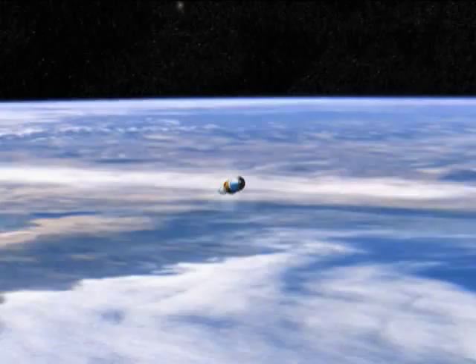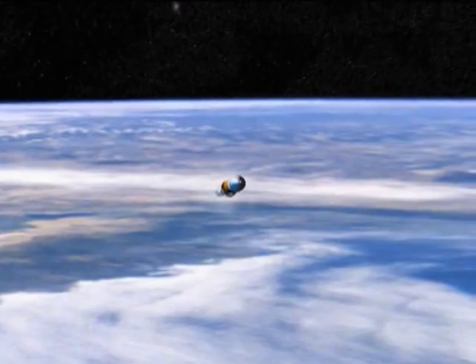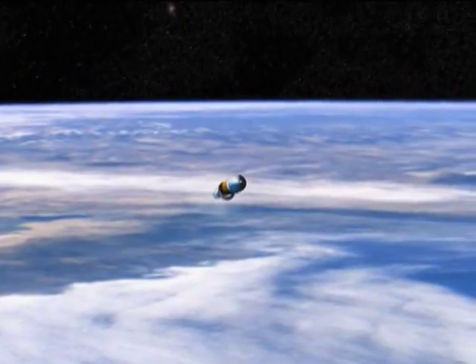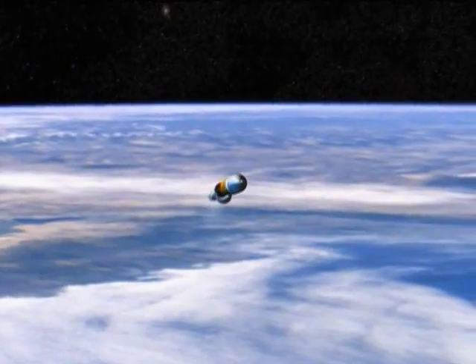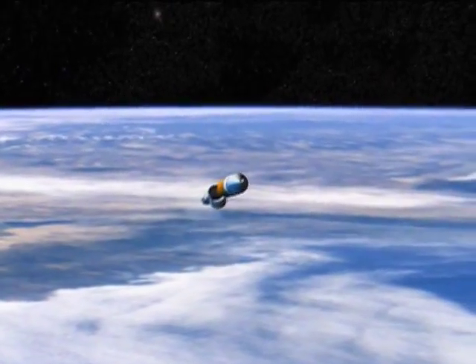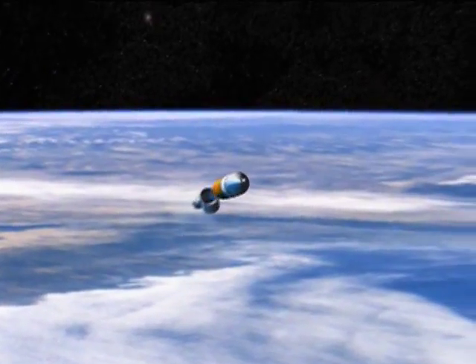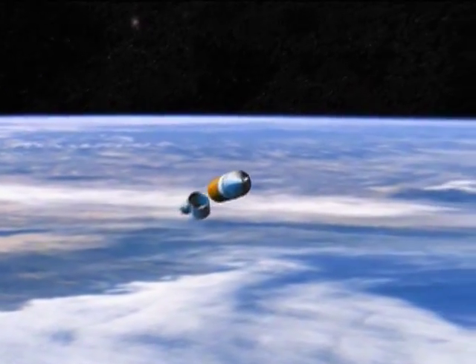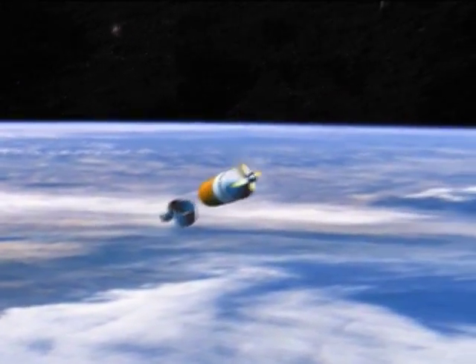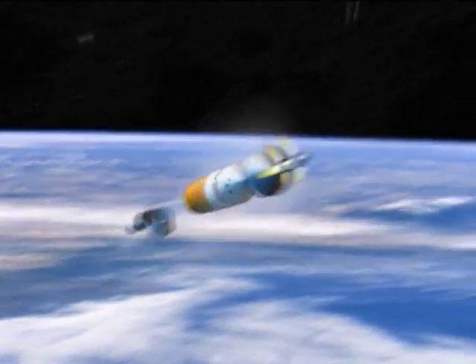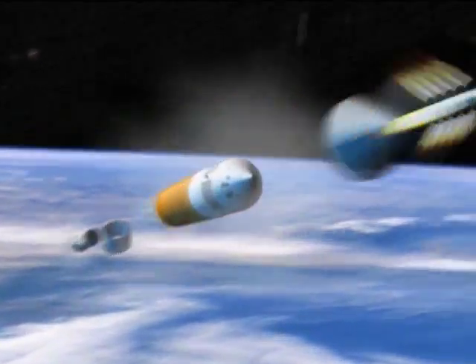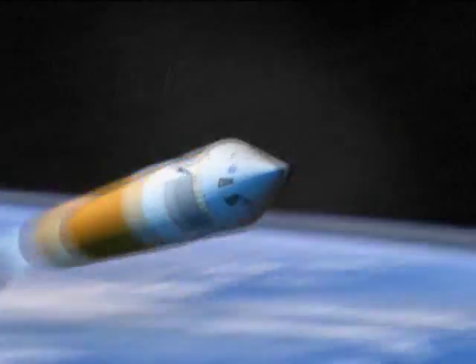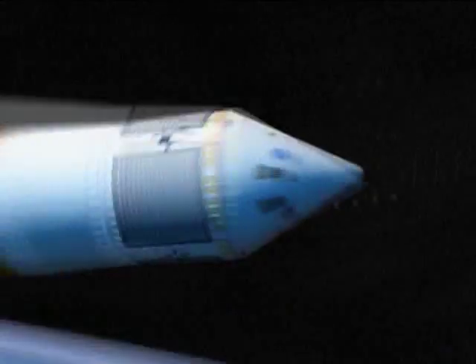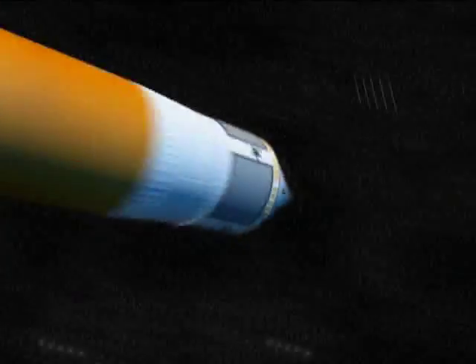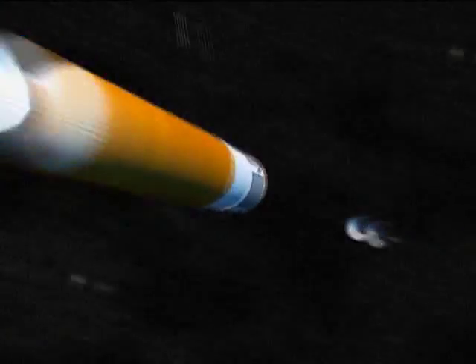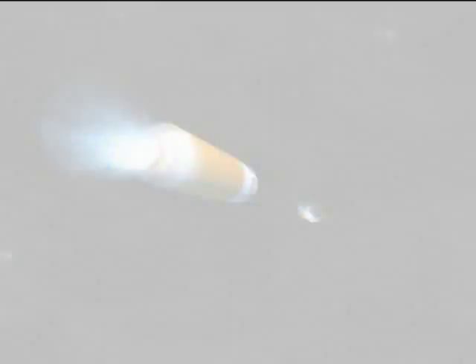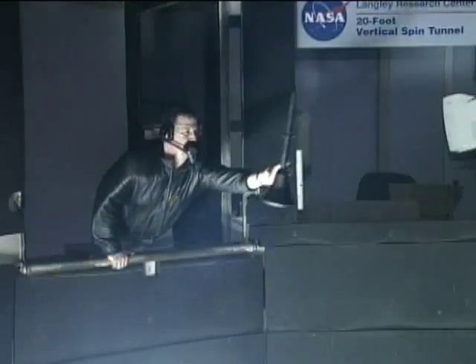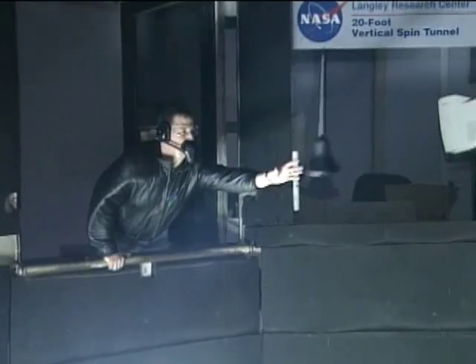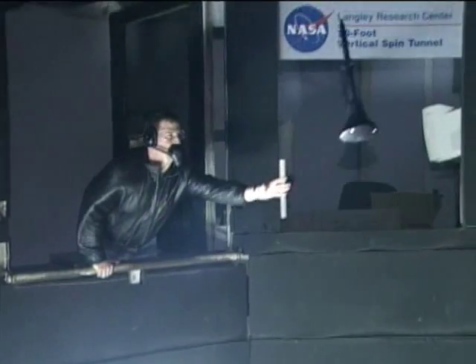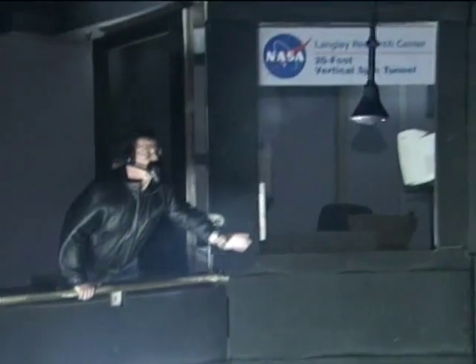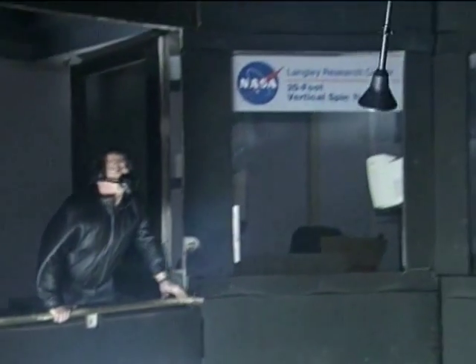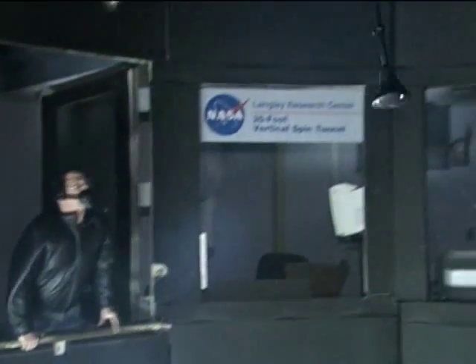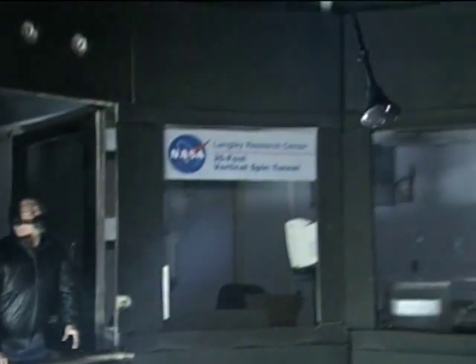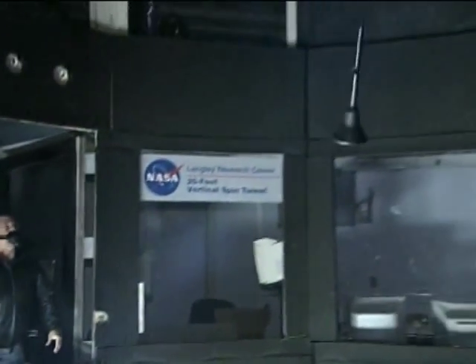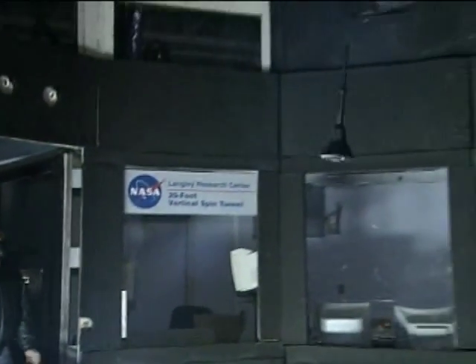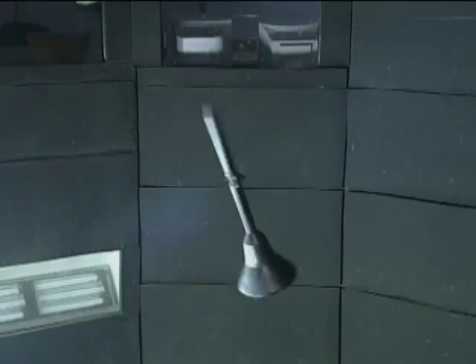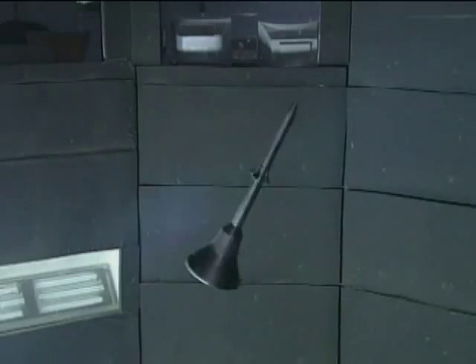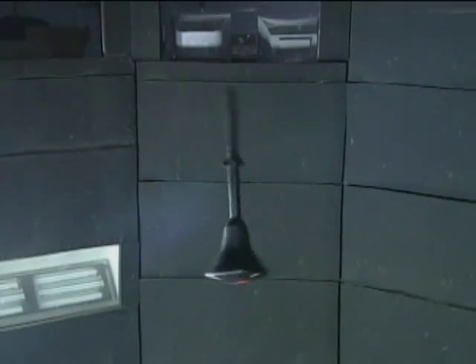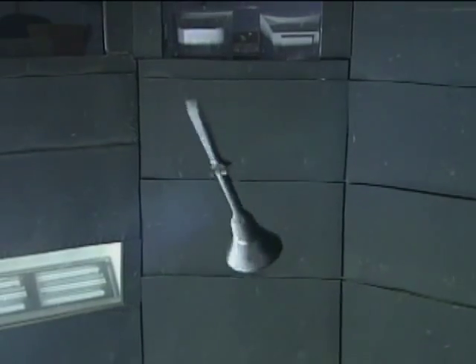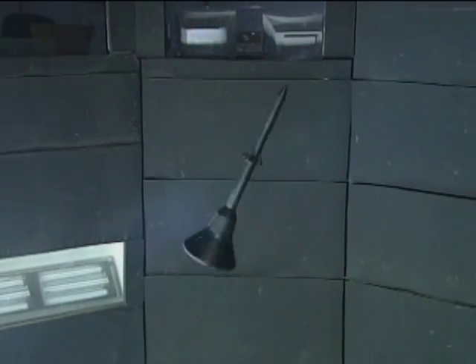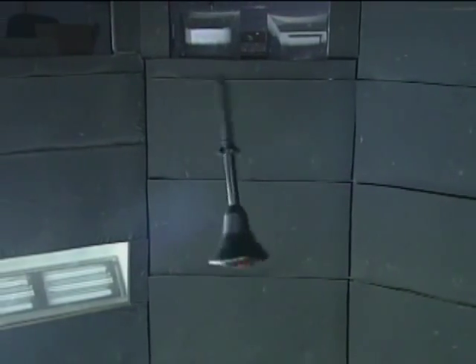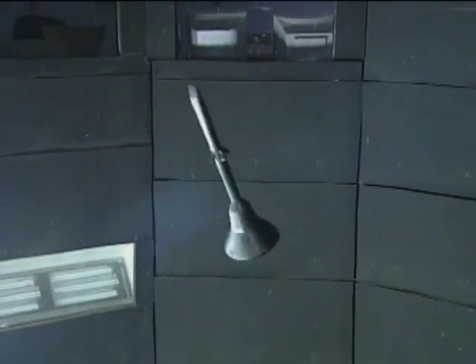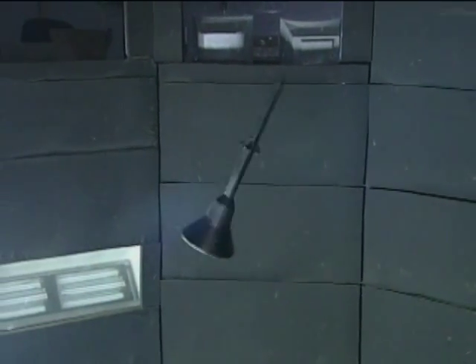What we're looking at is the dynamic stability of the vehicle during an abort test. The spin tunnel is a perfect place to do that.